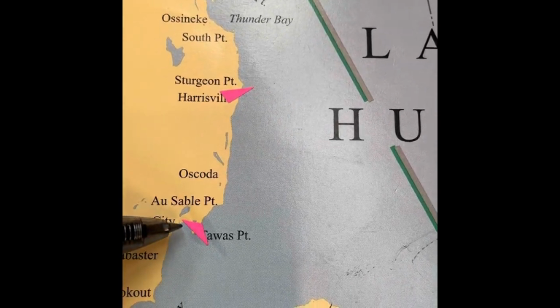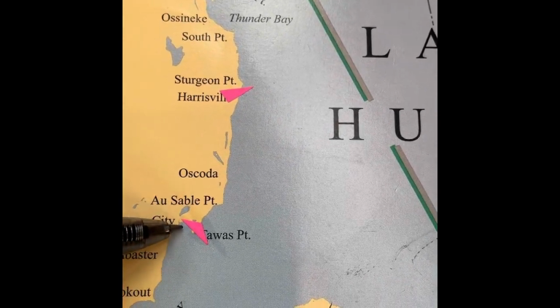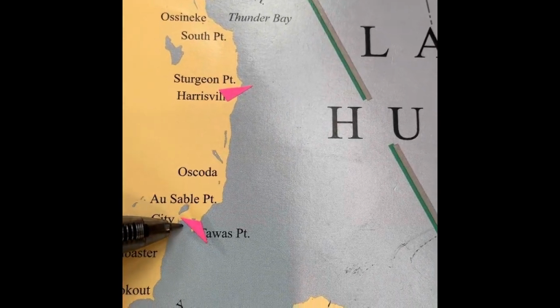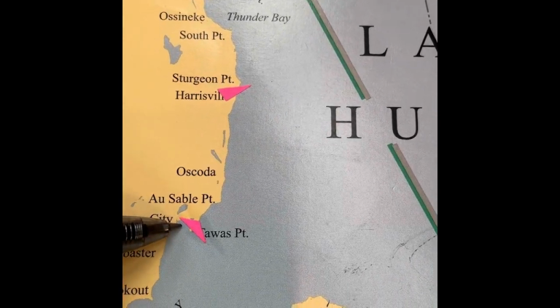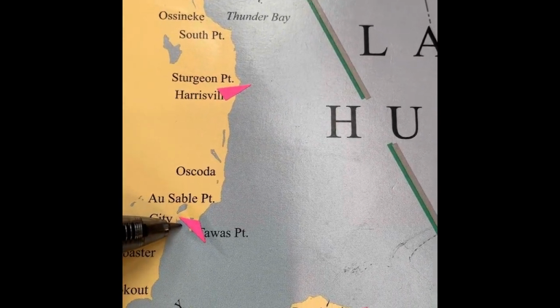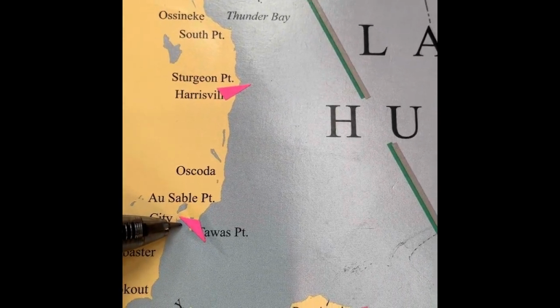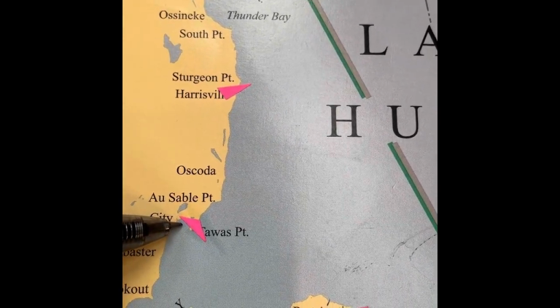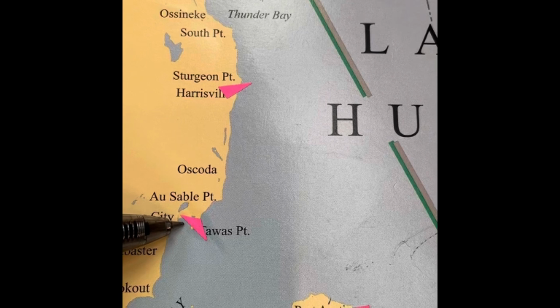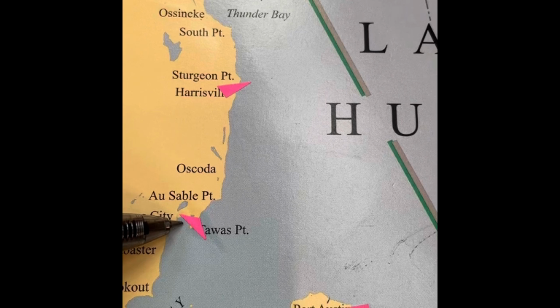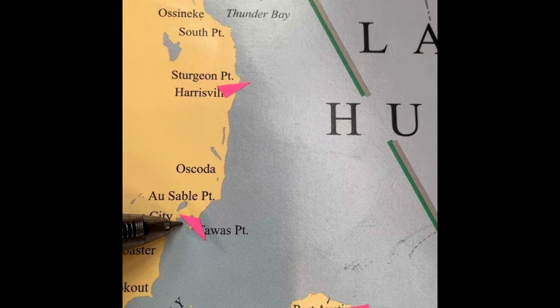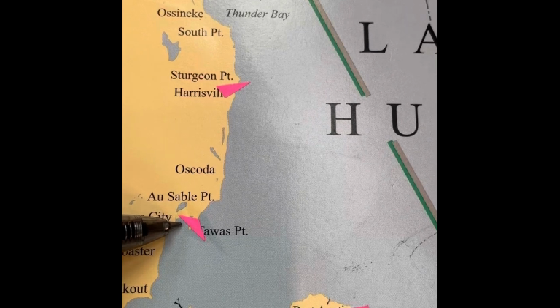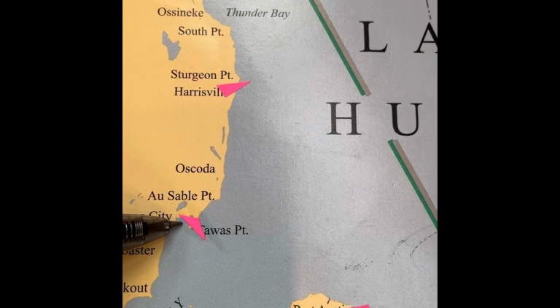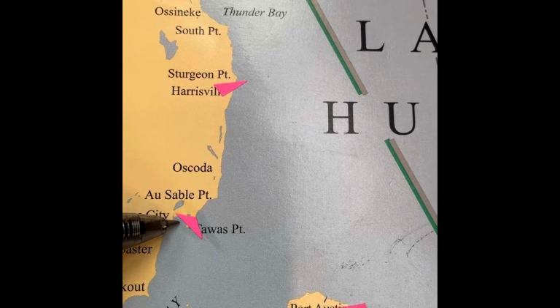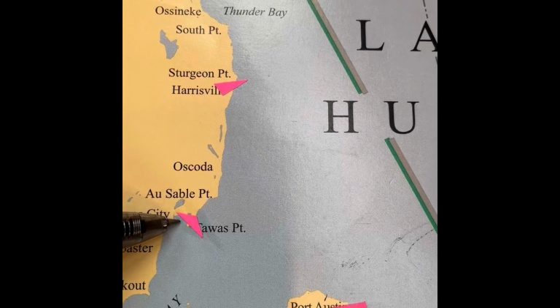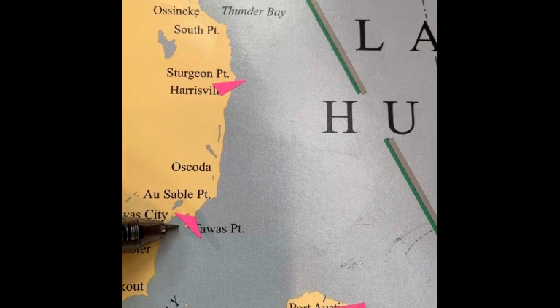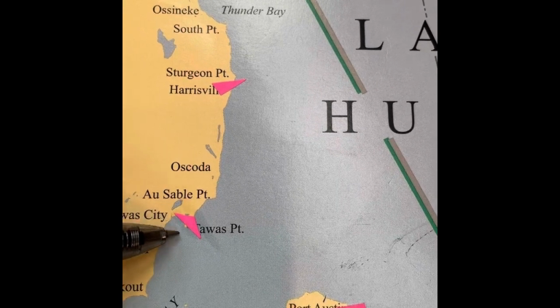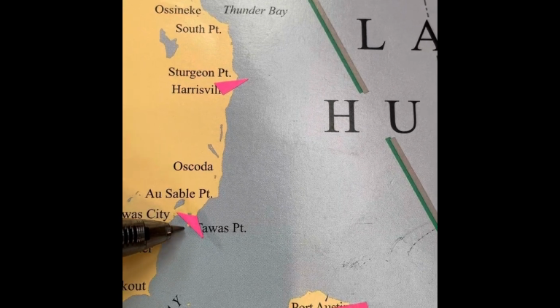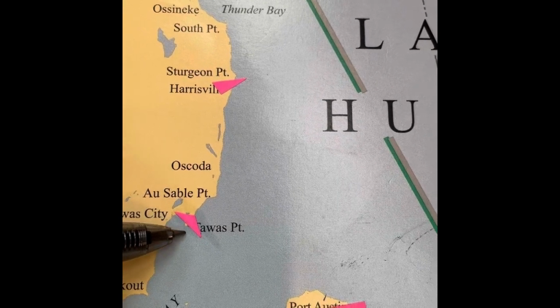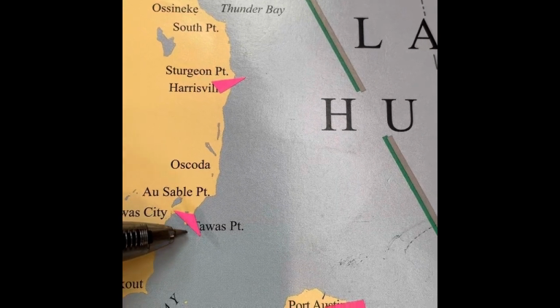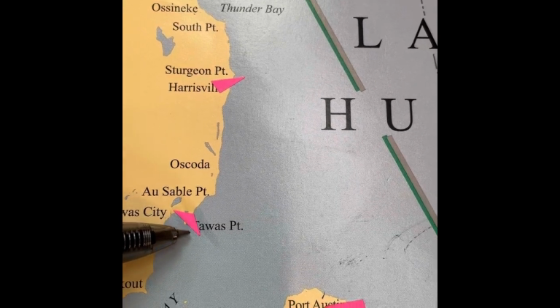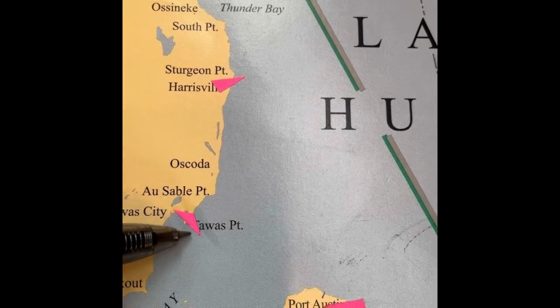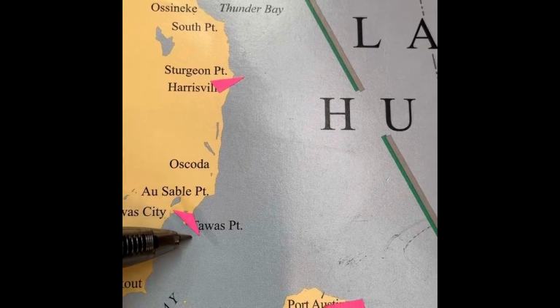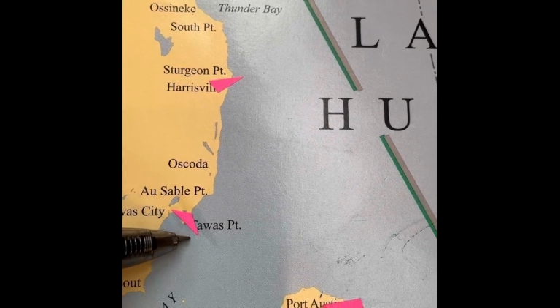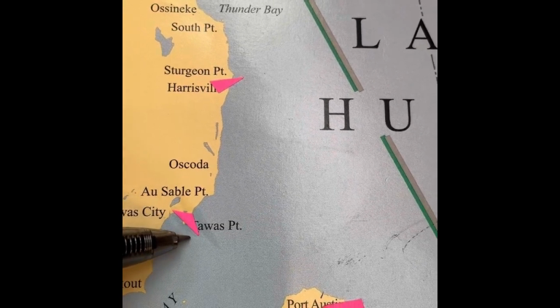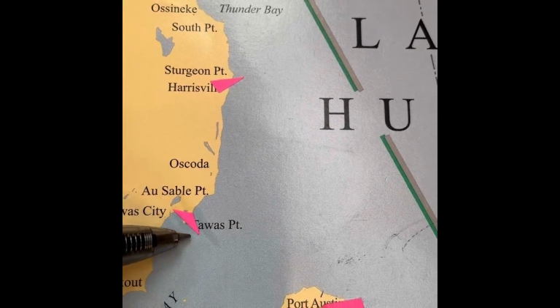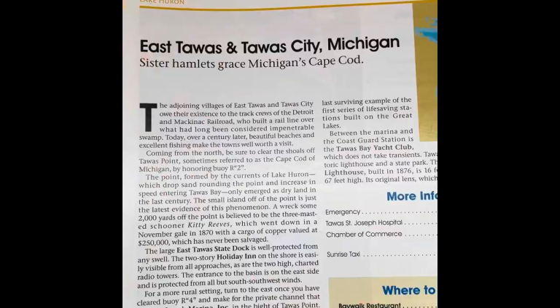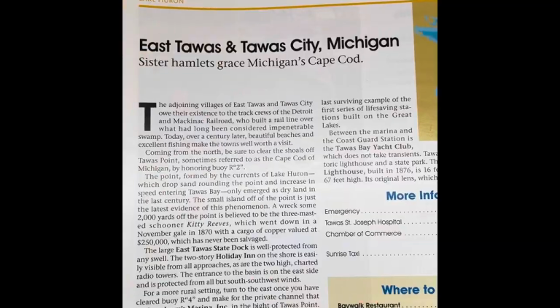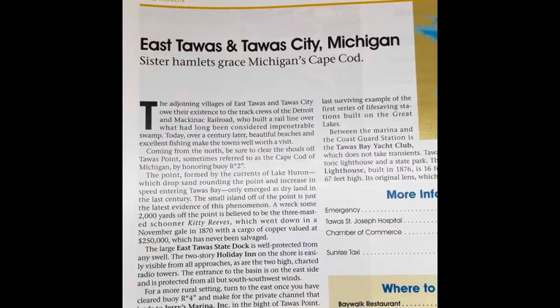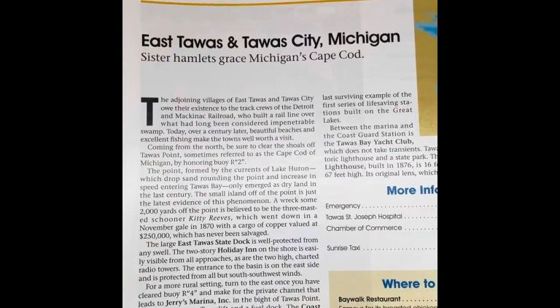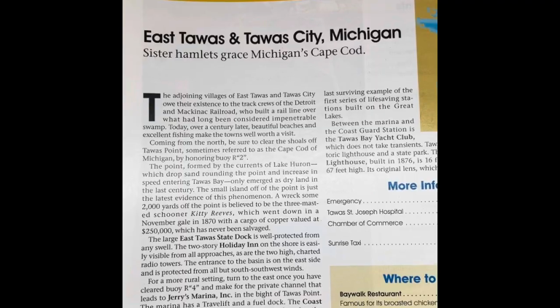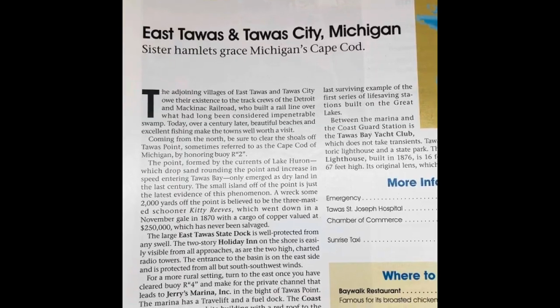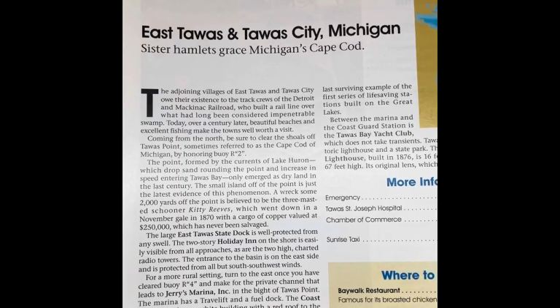If you see that green and beige line on the map, that is the shipping channel that we had to avoid and be careful of.